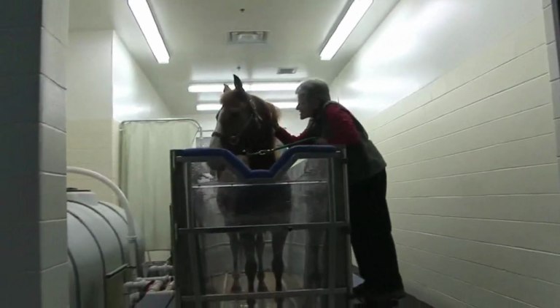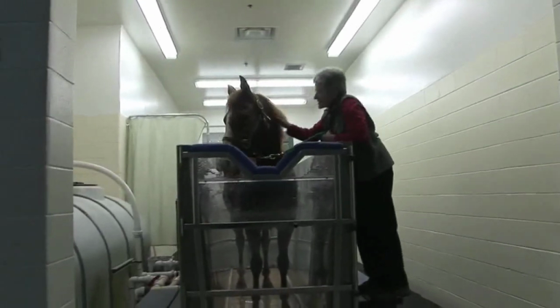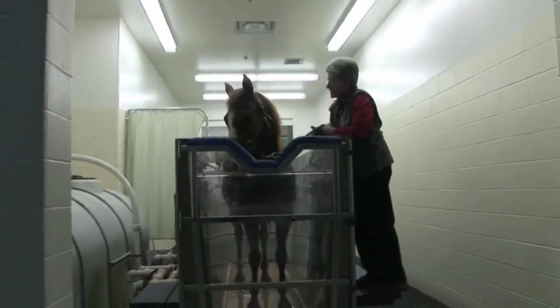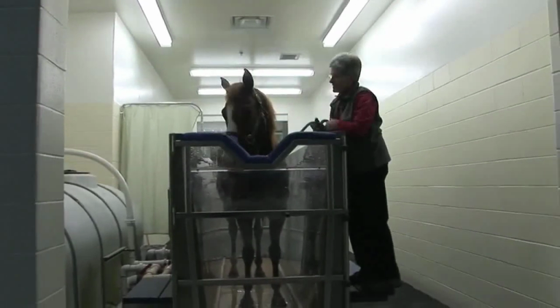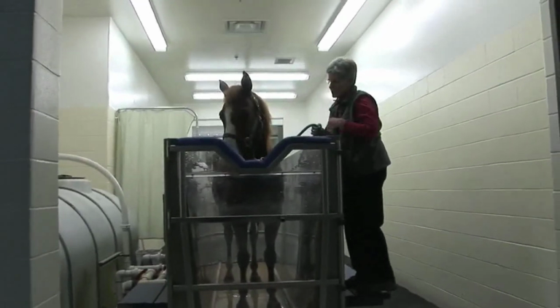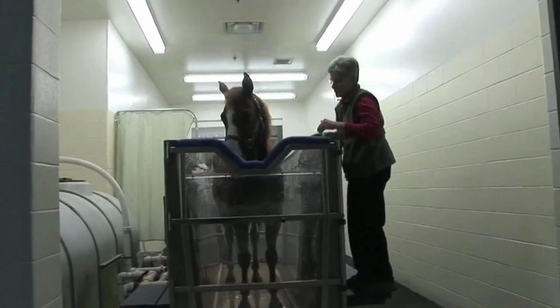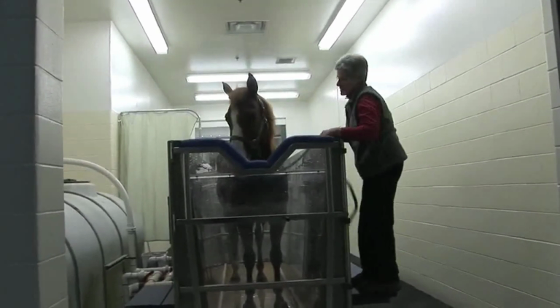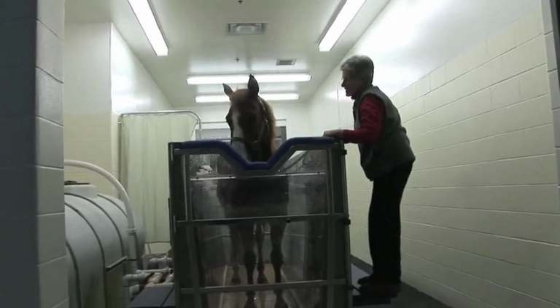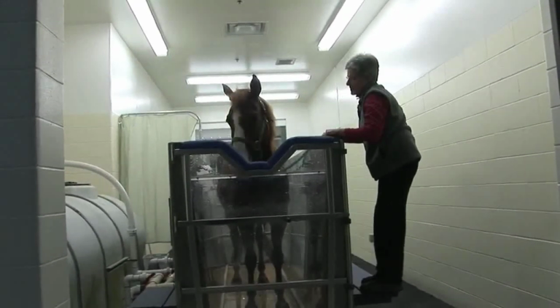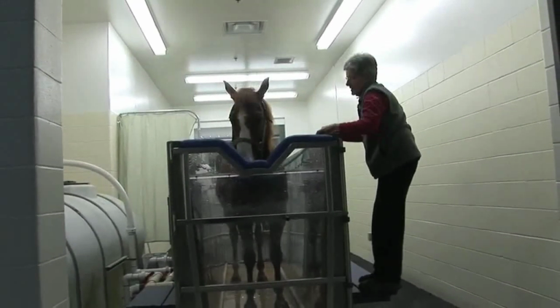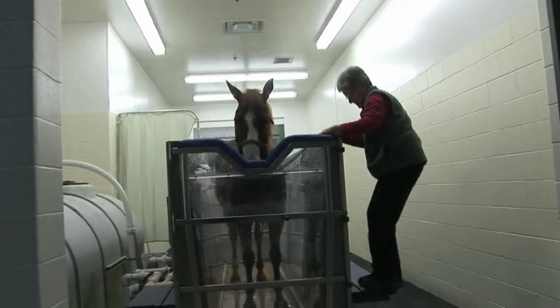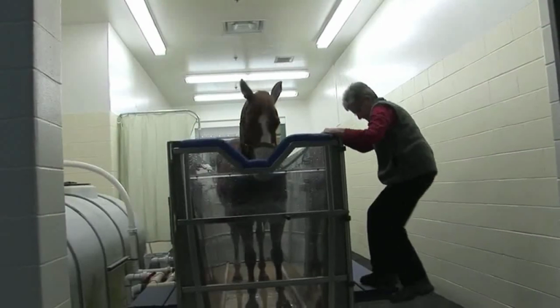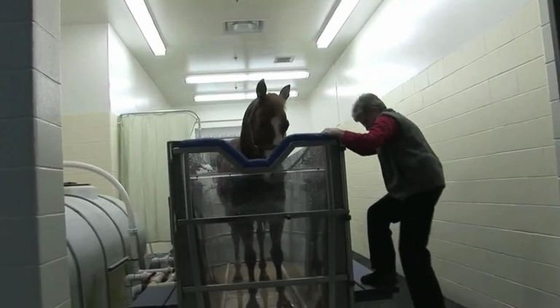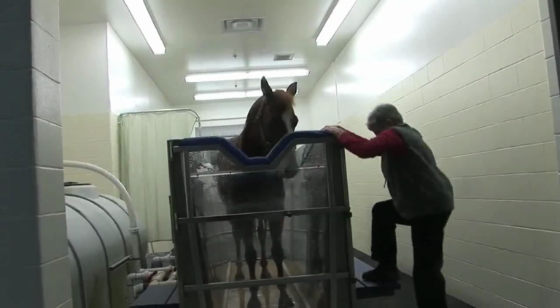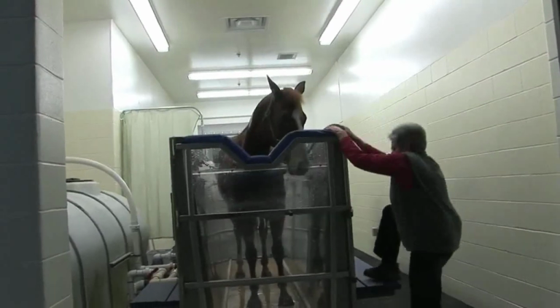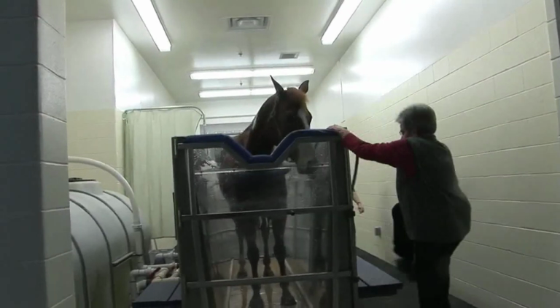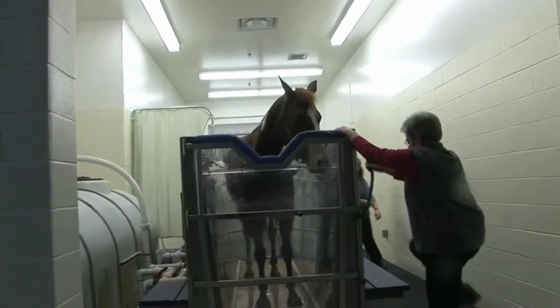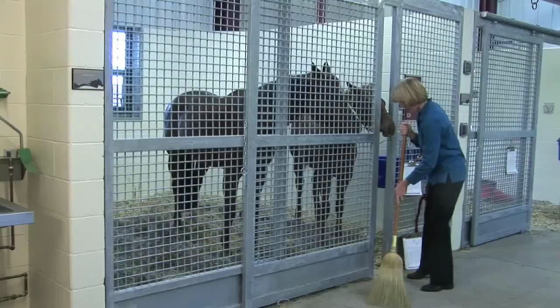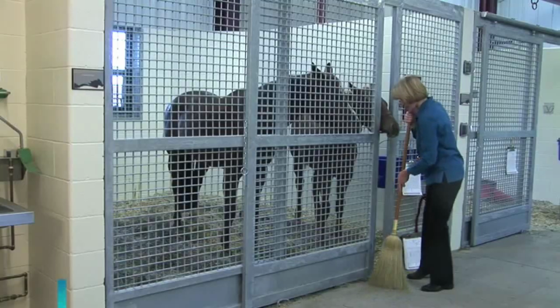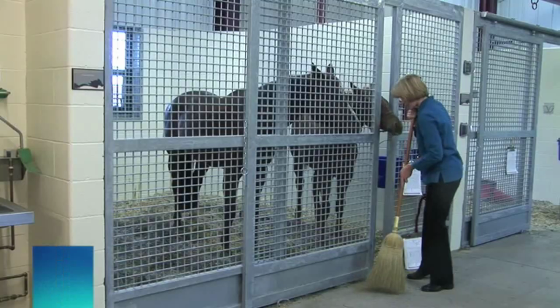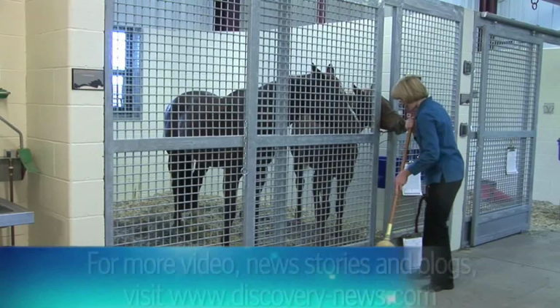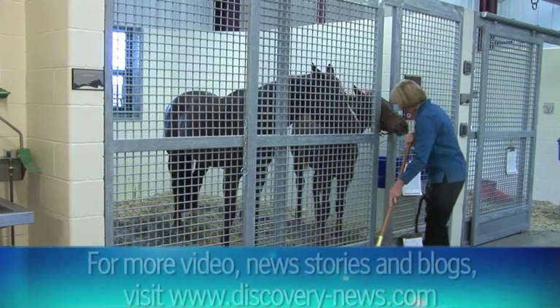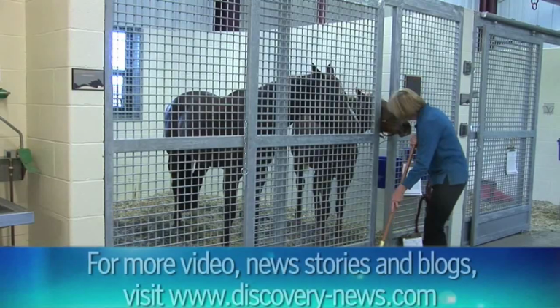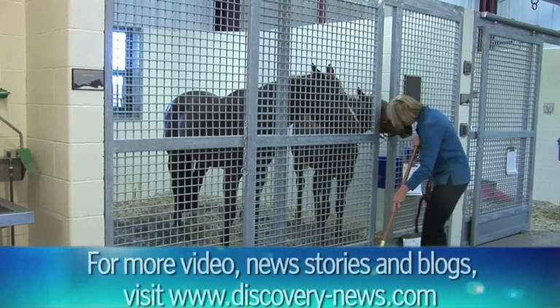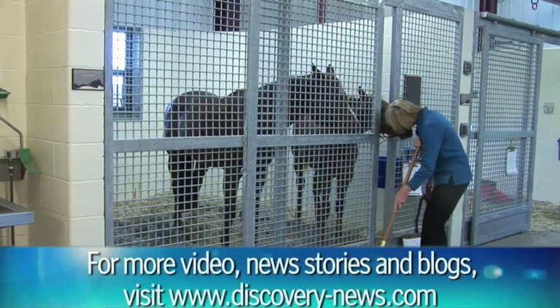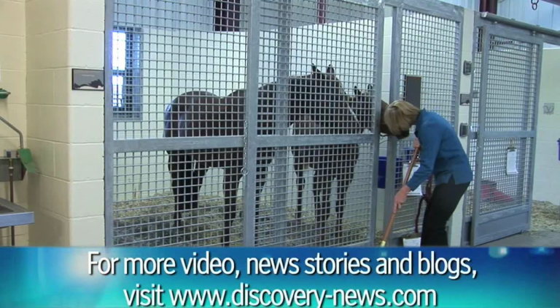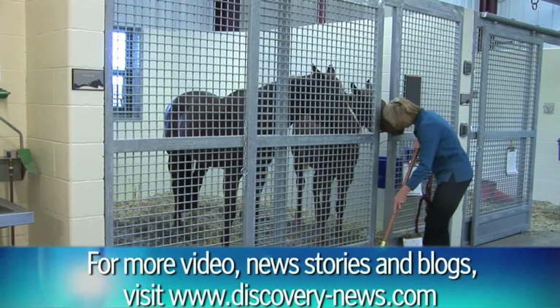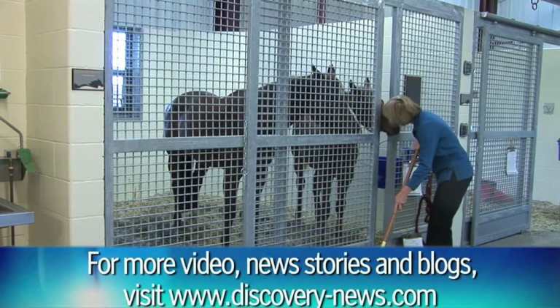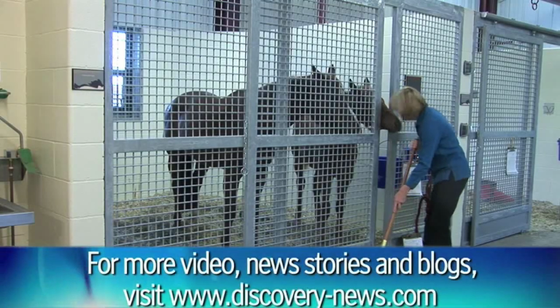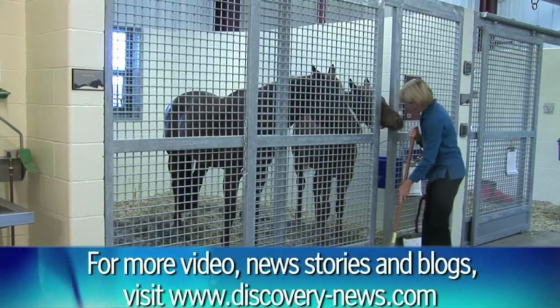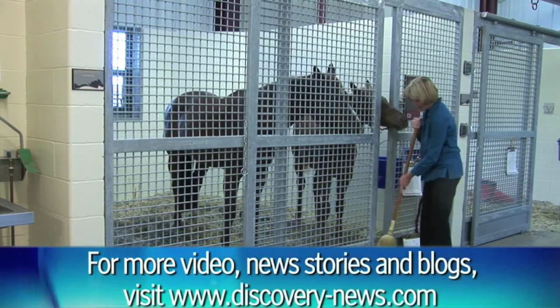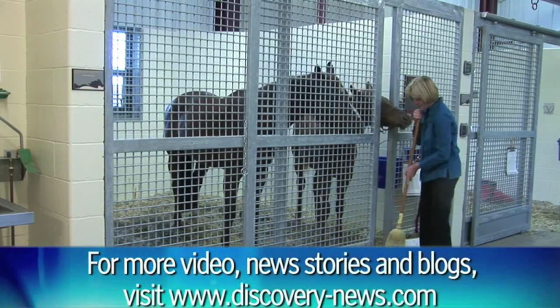You got a little worried about that camera. For Discovery News, I'm Casey D. Gardner.